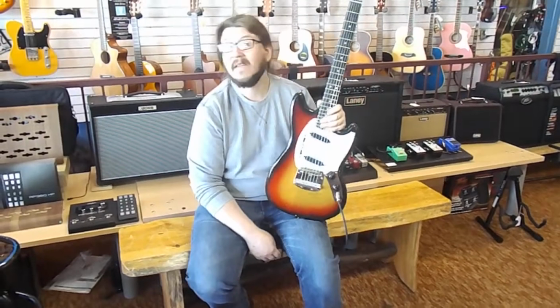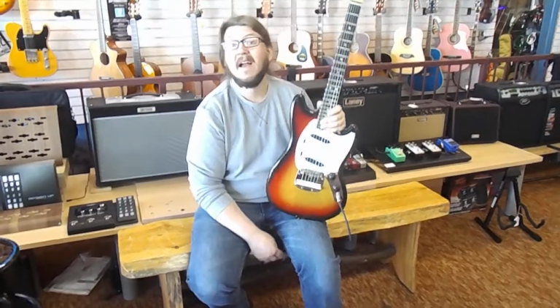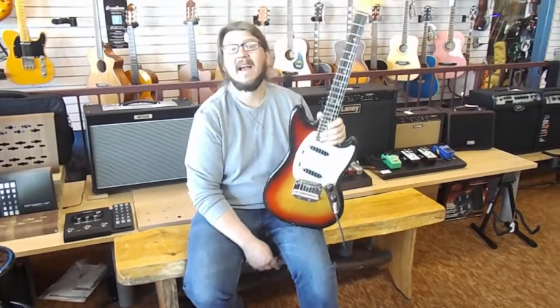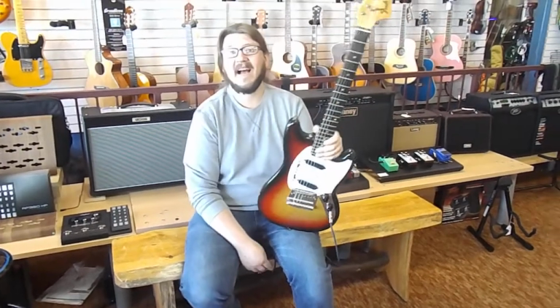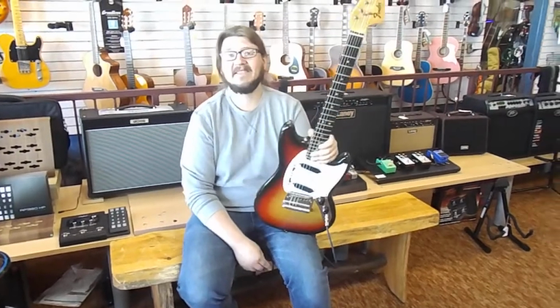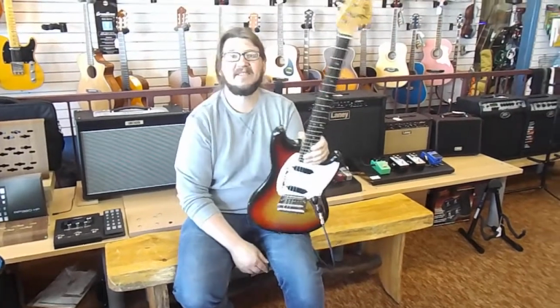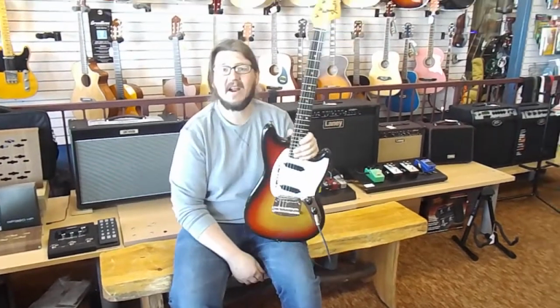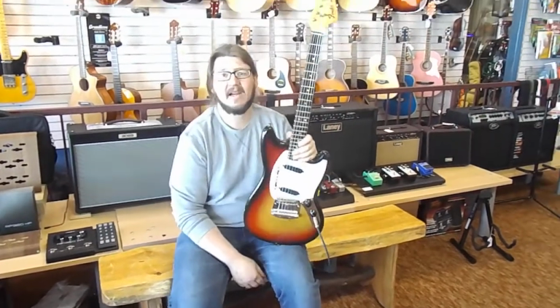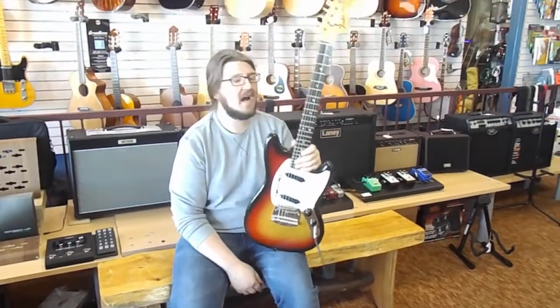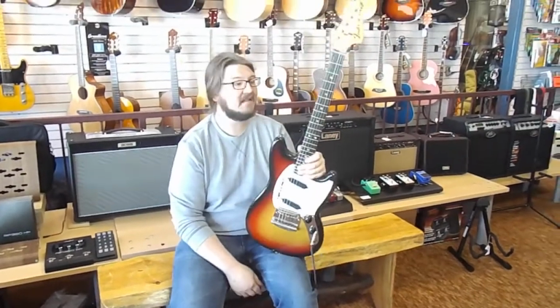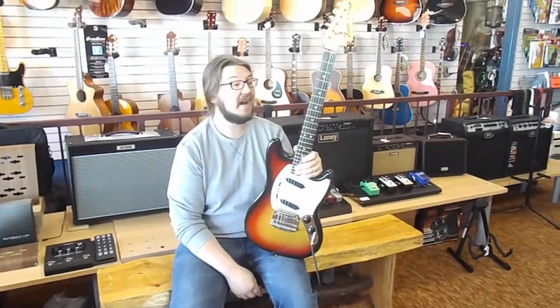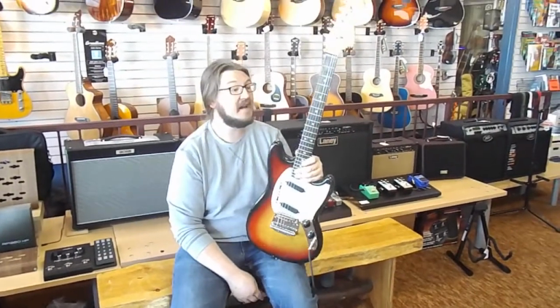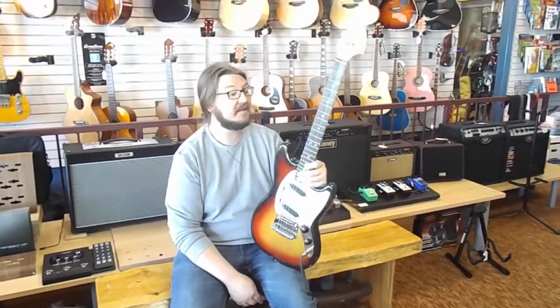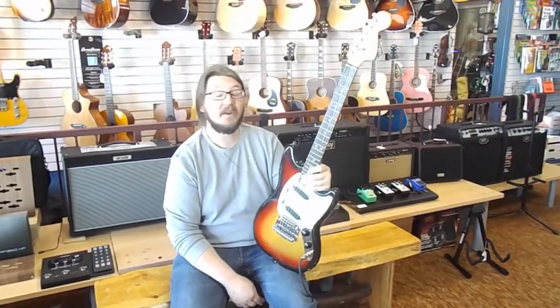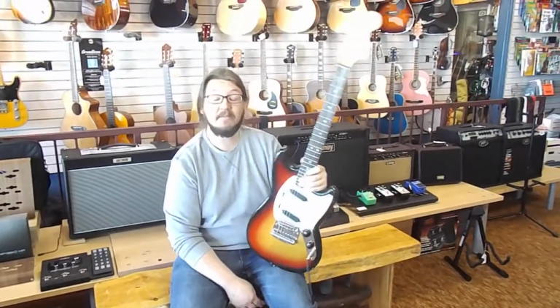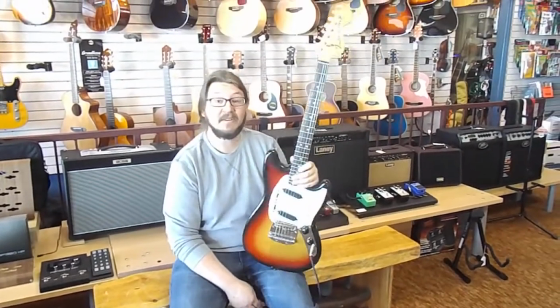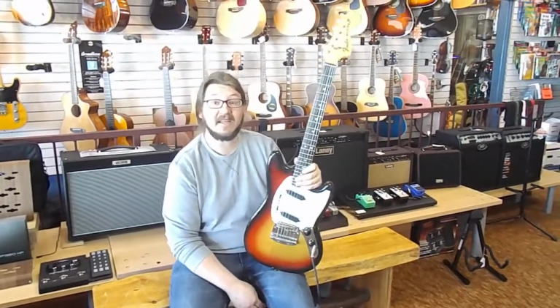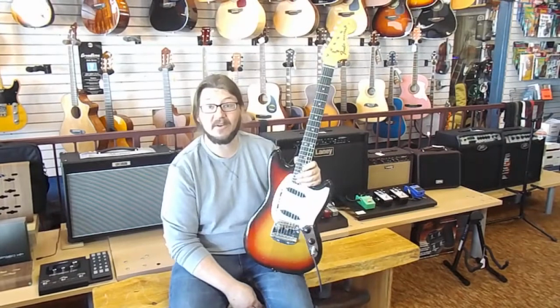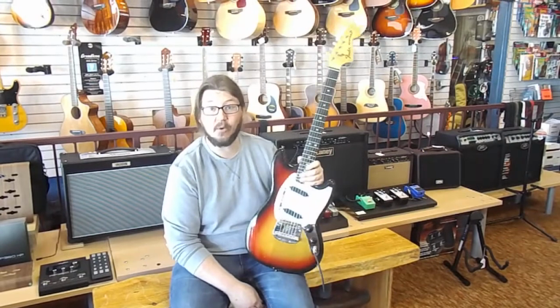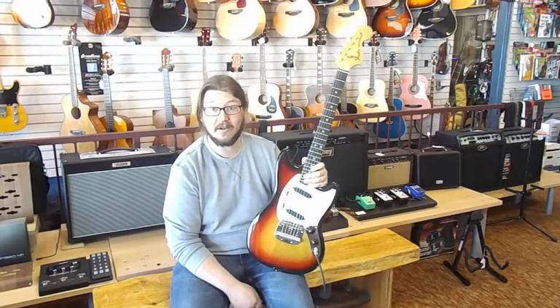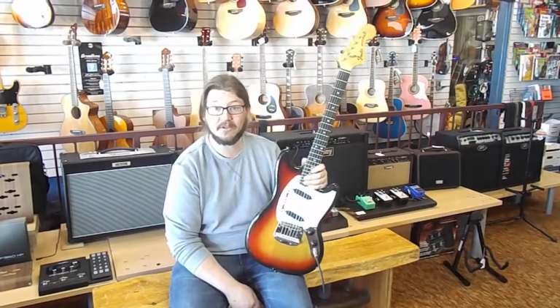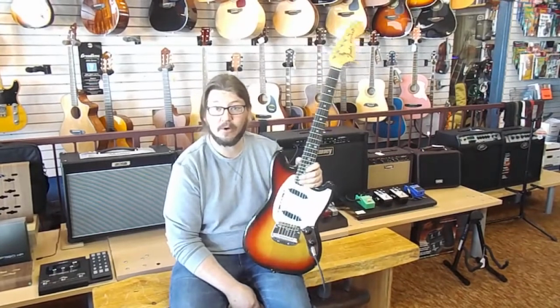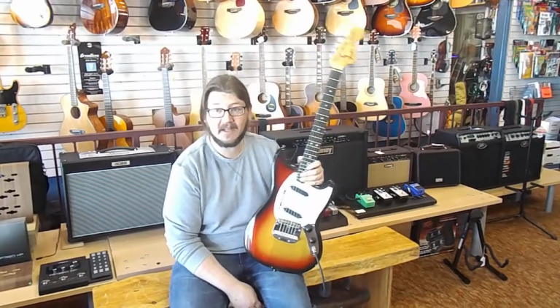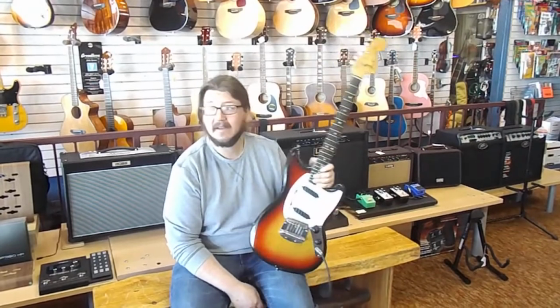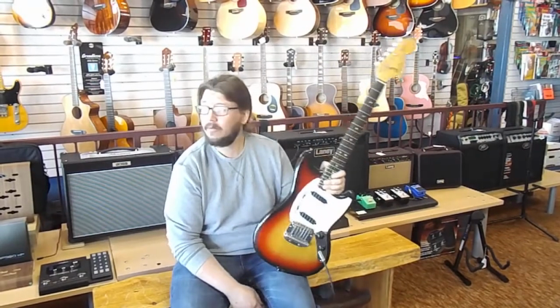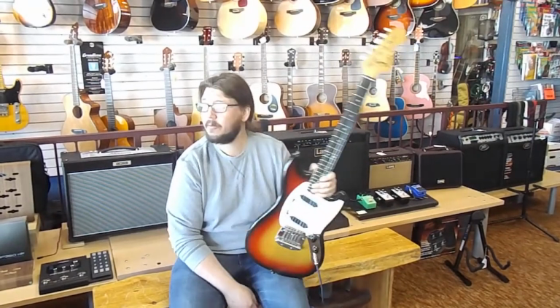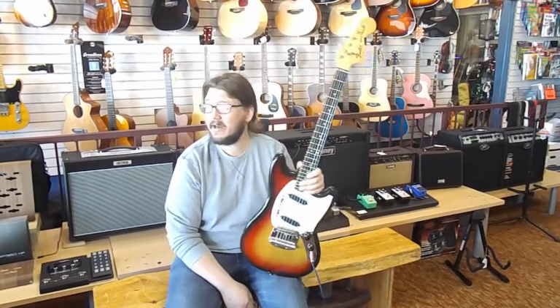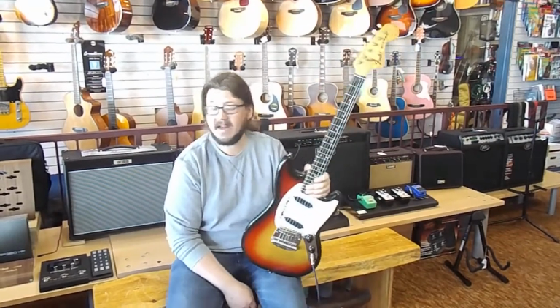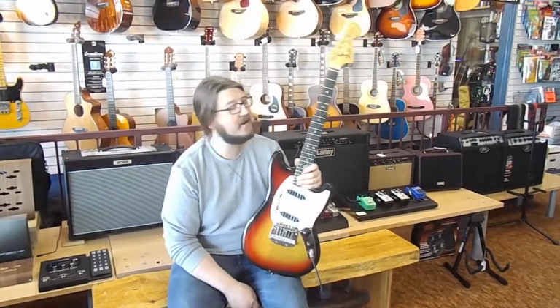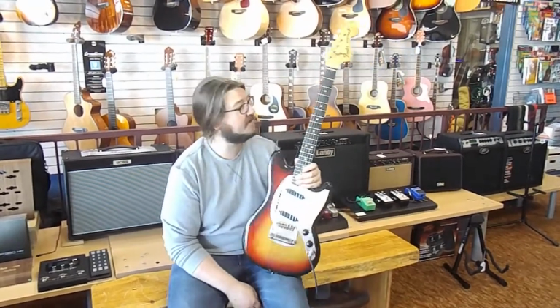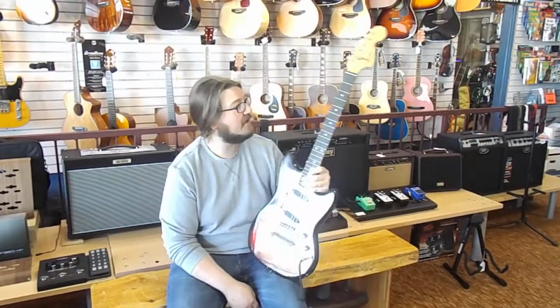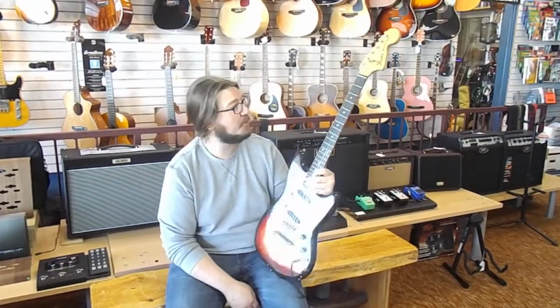Hey guys, this is Derek down at Southern Music in Cordial, Georgia. Real pretty day down here in South Georgia.